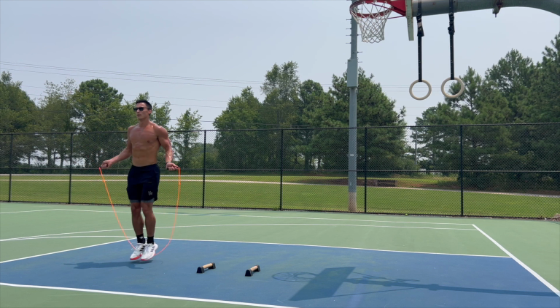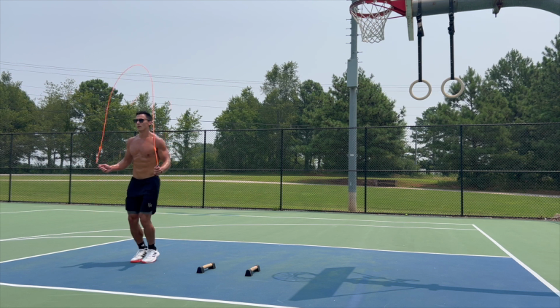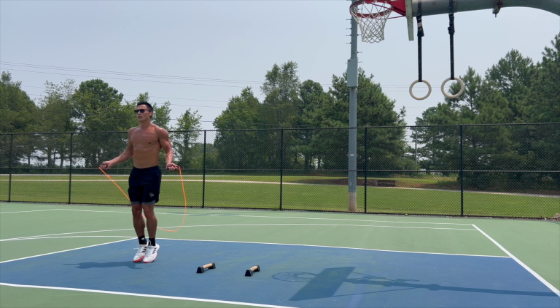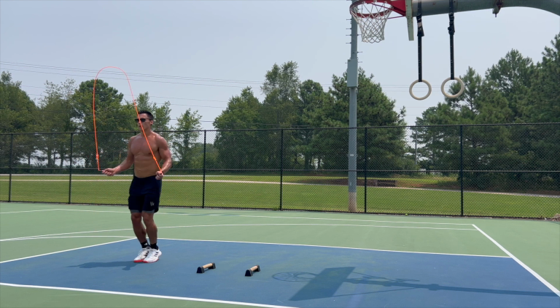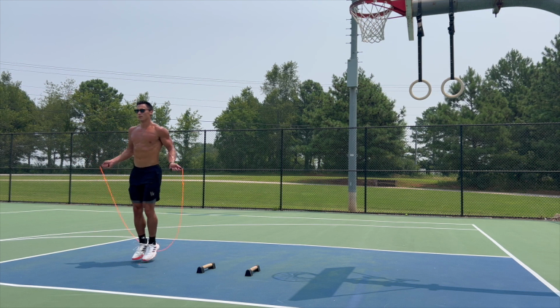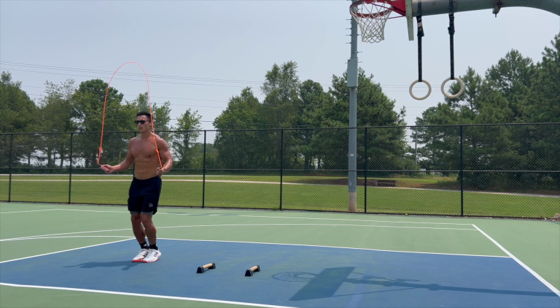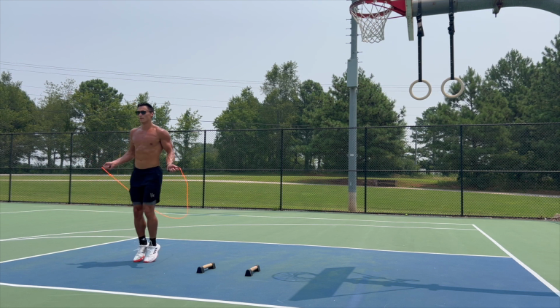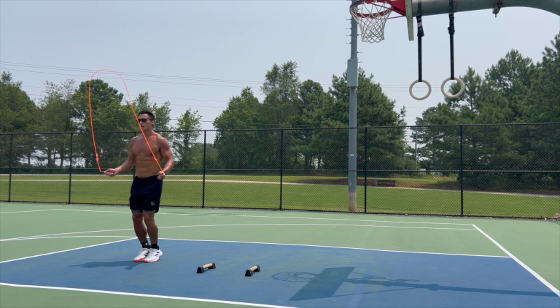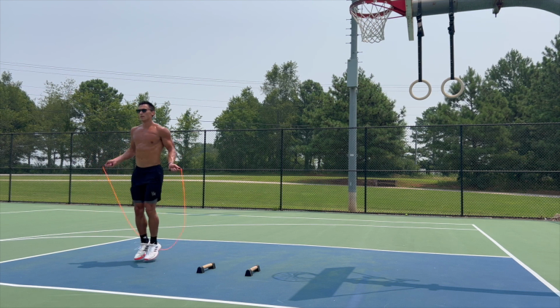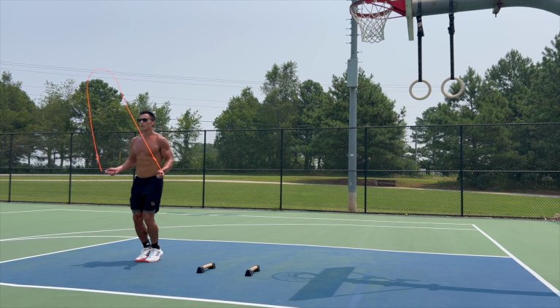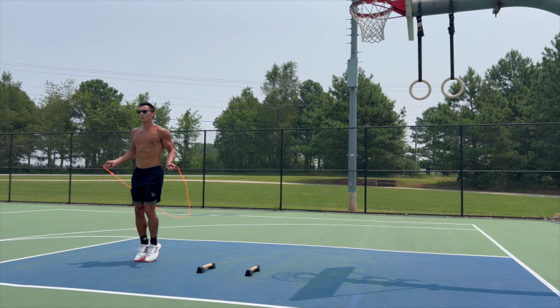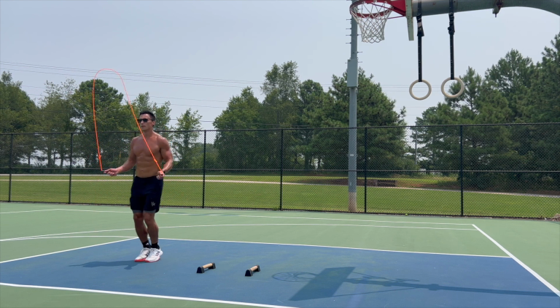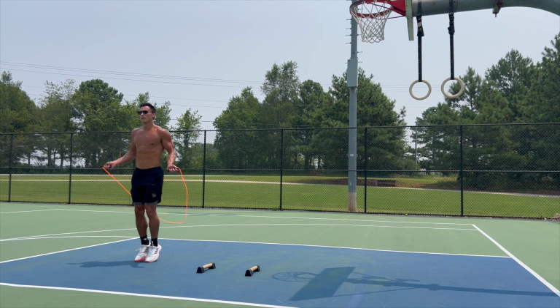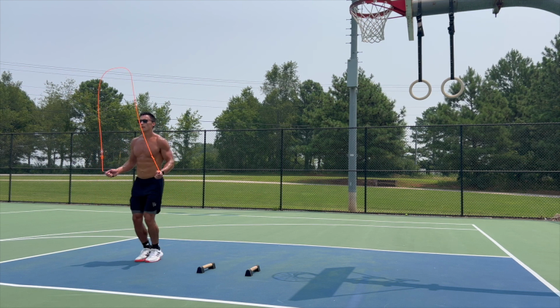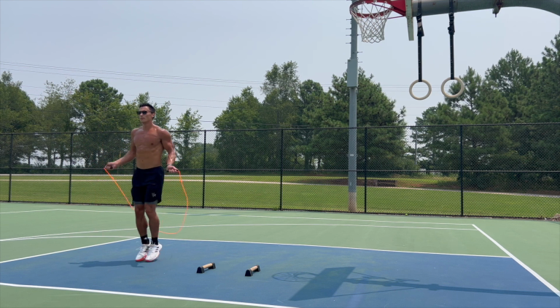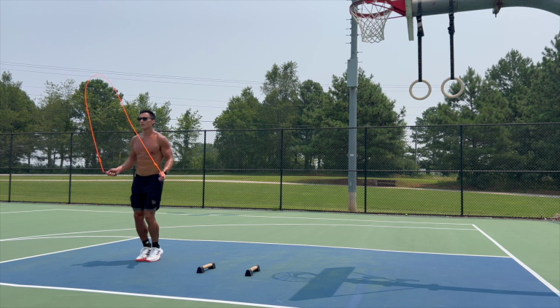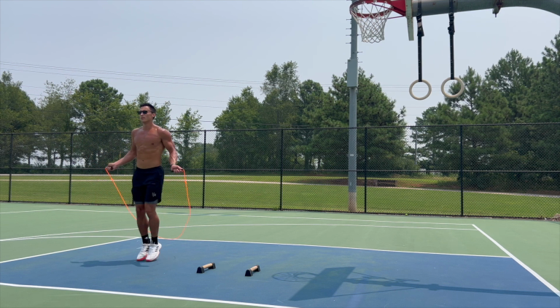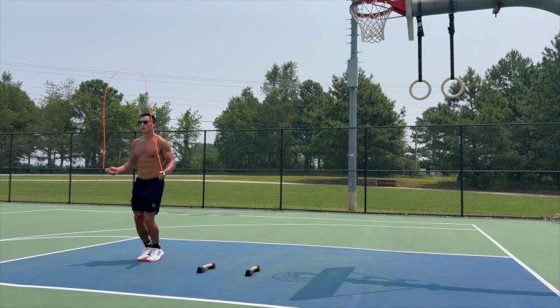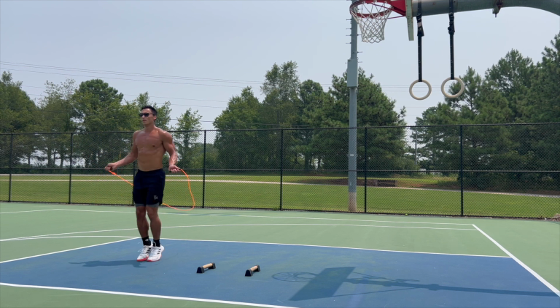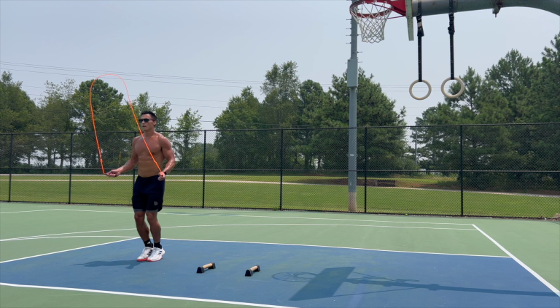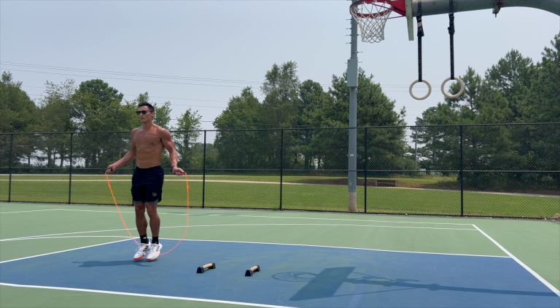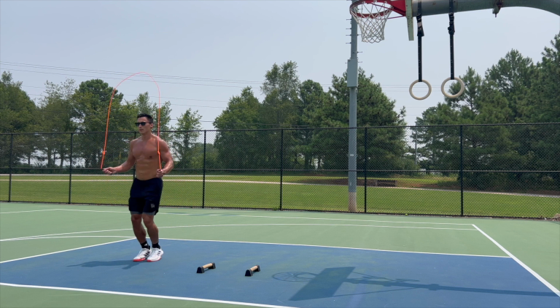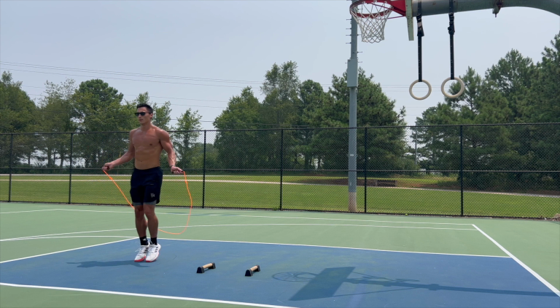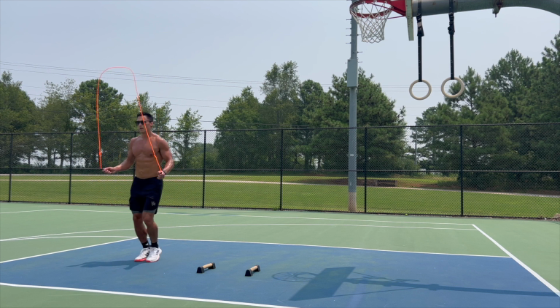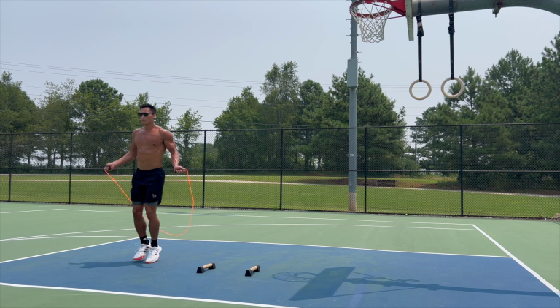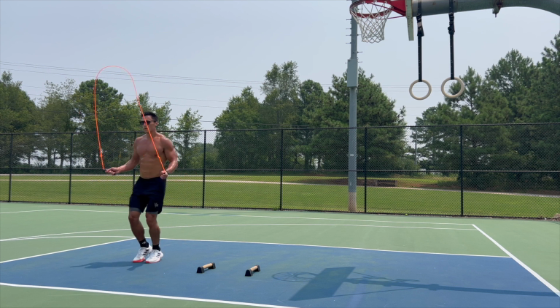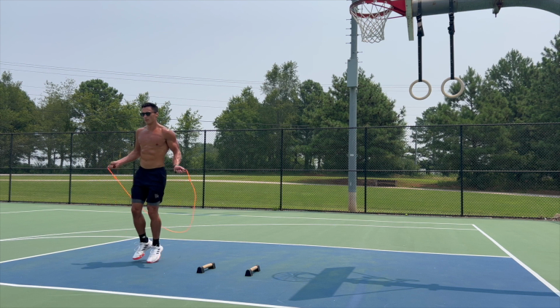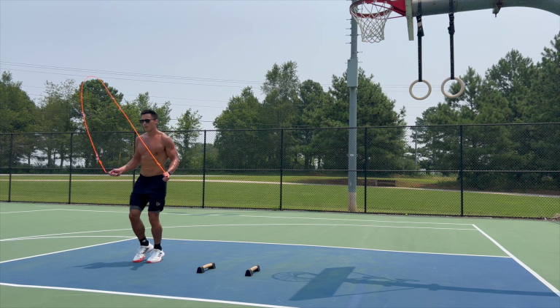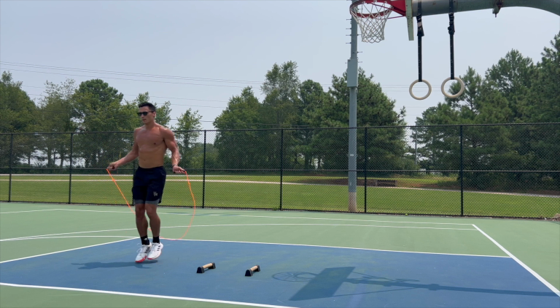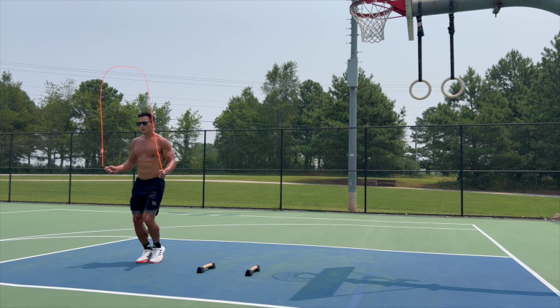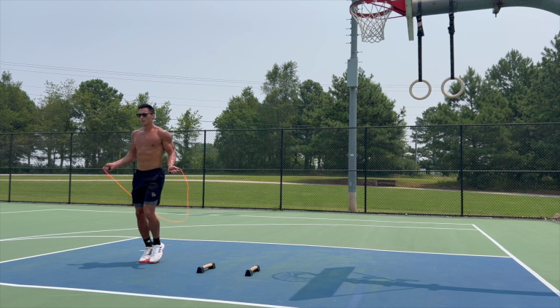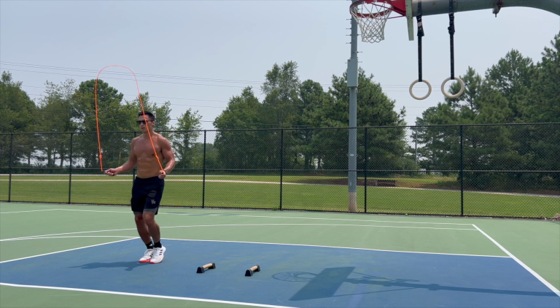I also like it for the additional calorie burn, the increase in heart rate — whatever you want to call it.